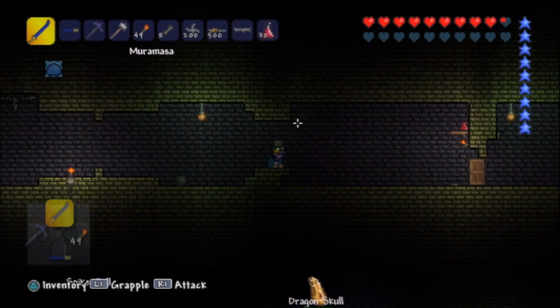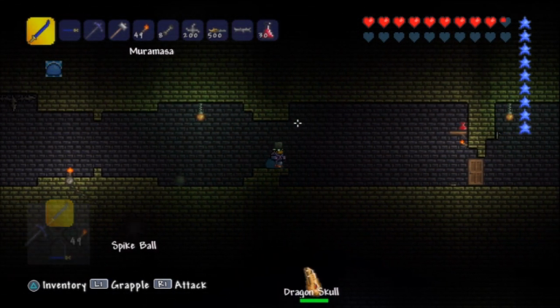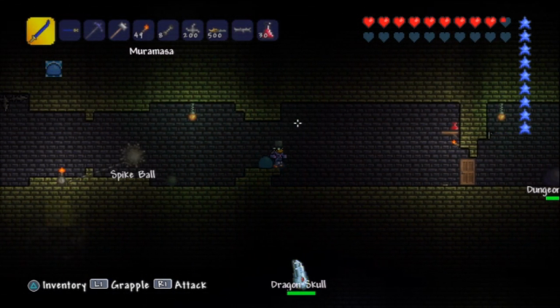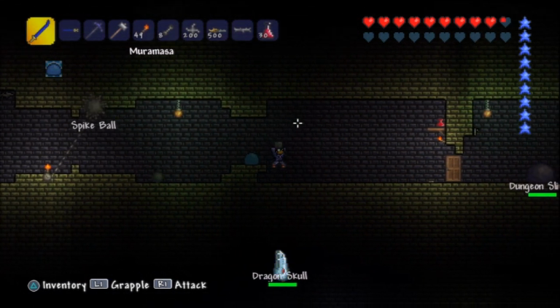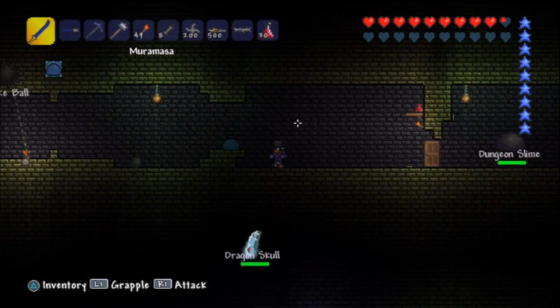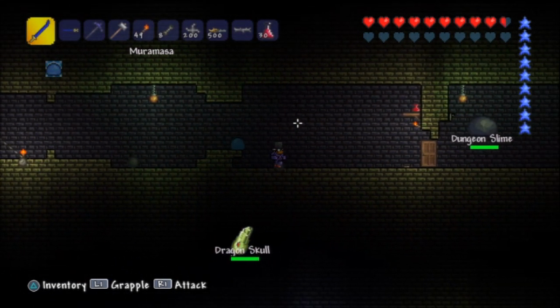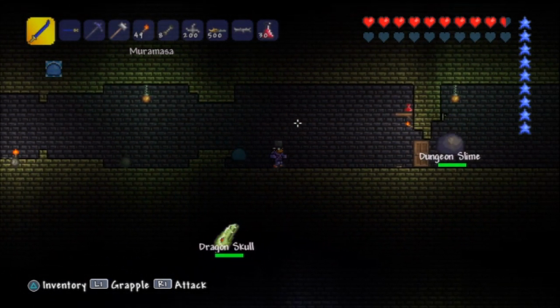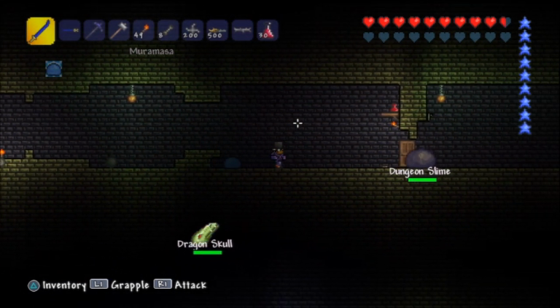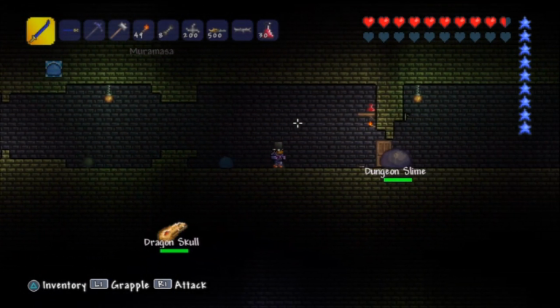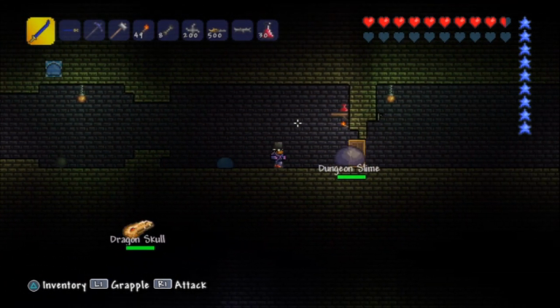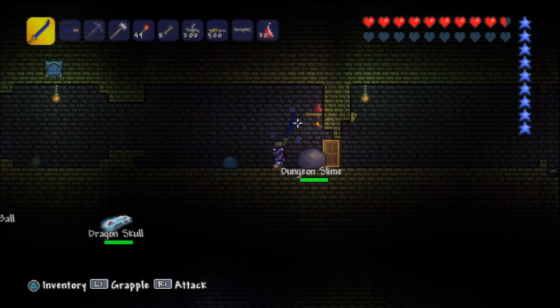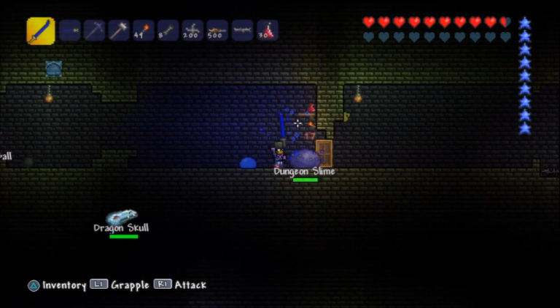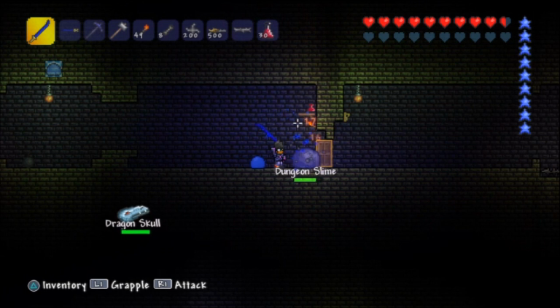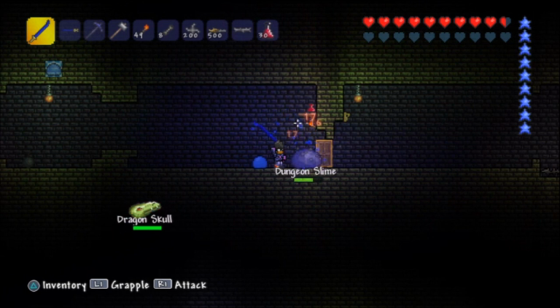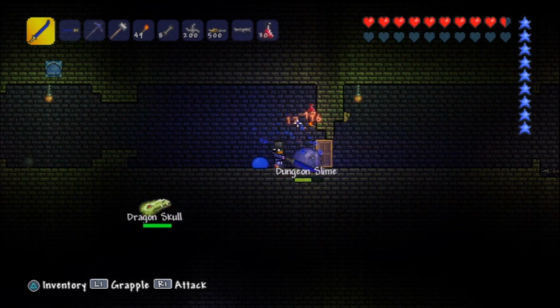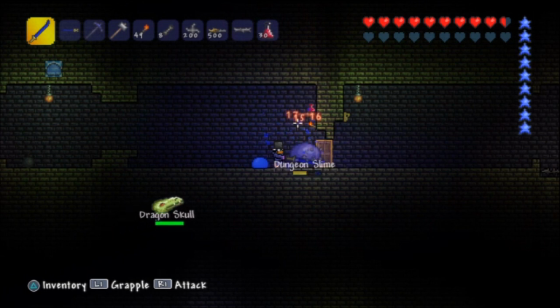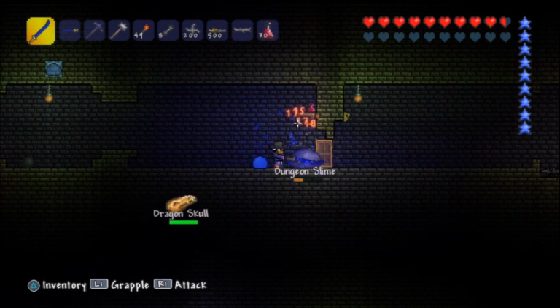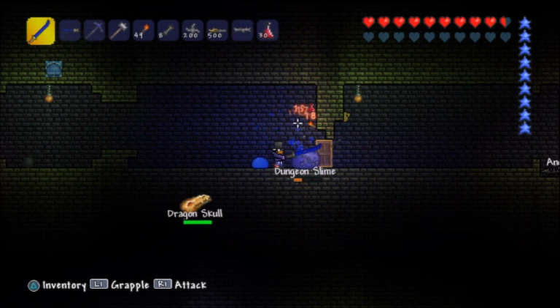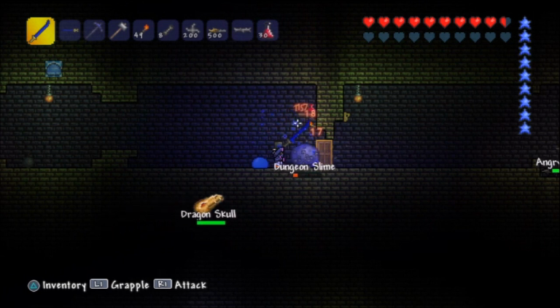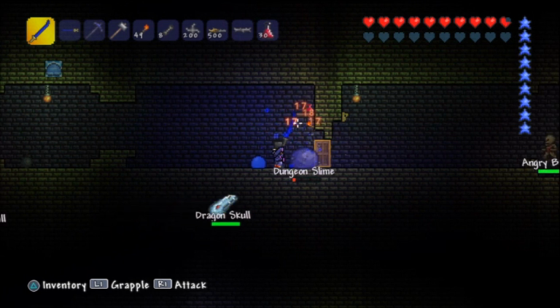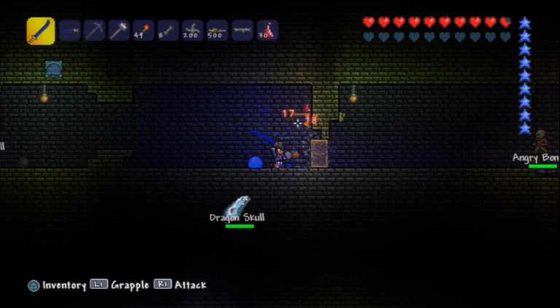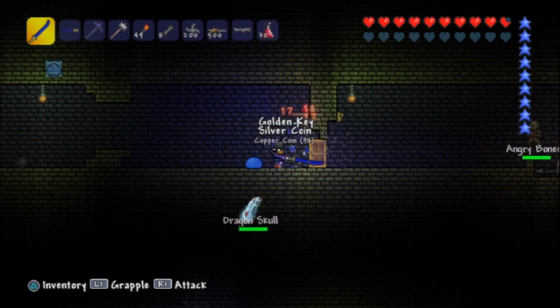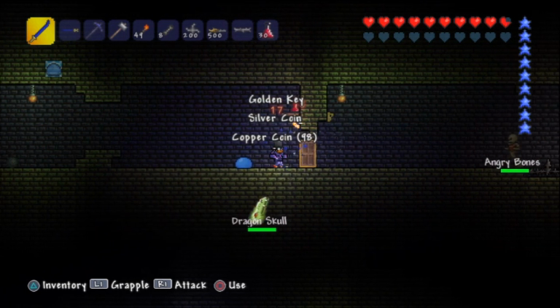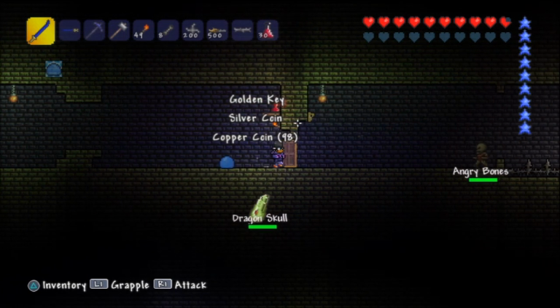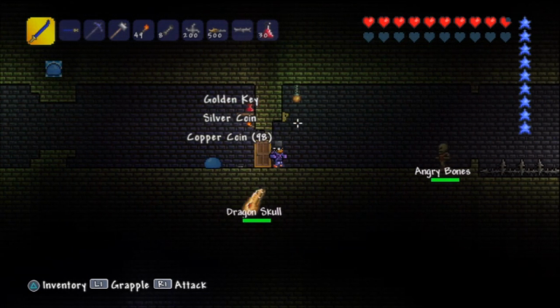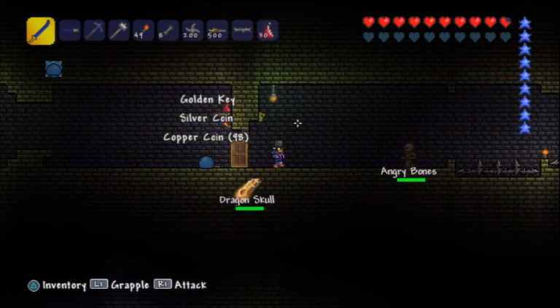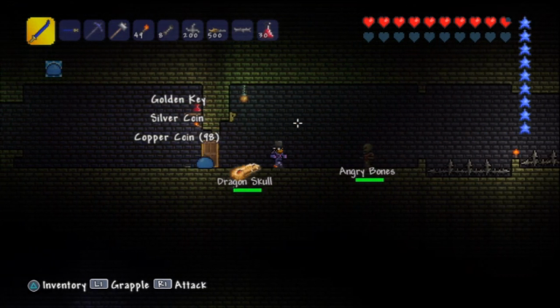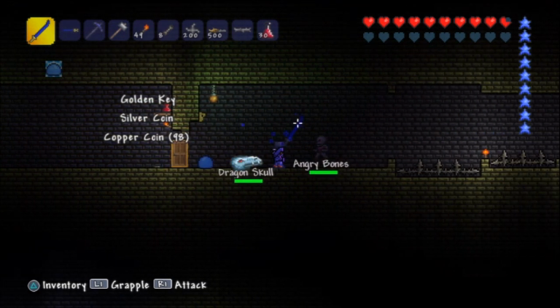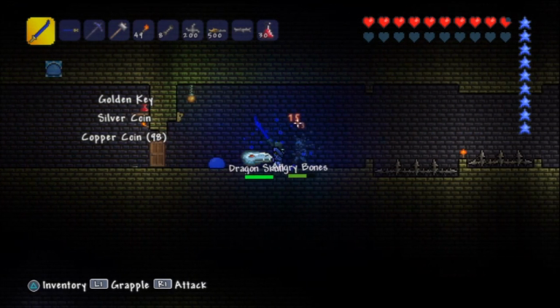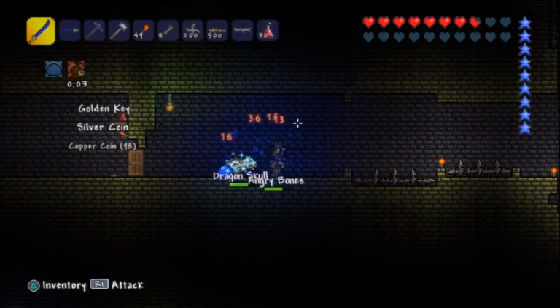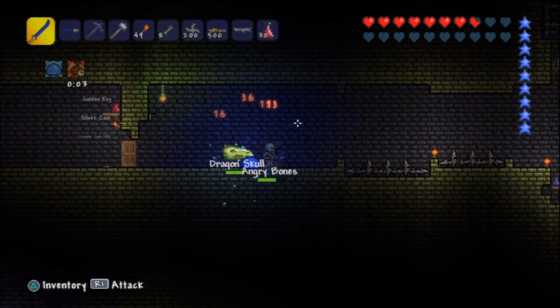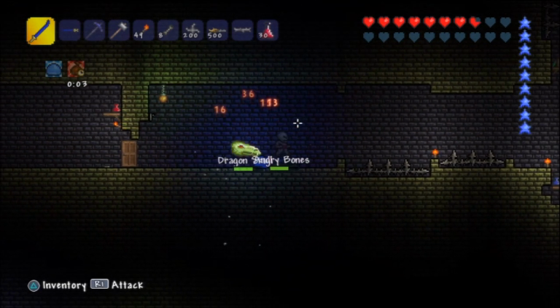You got the spike balls — oh, dungeon slime! Yes, this is exactly what we needed: a golden key. I love dungeons.